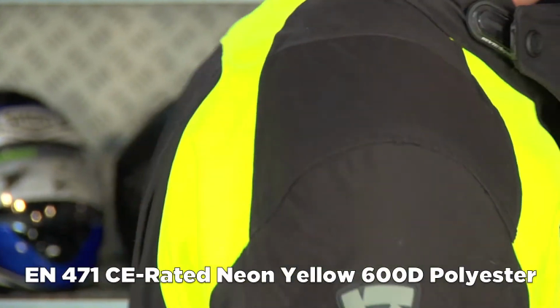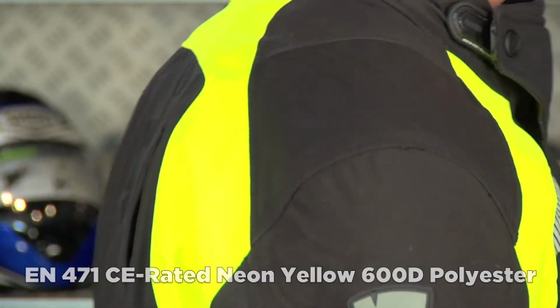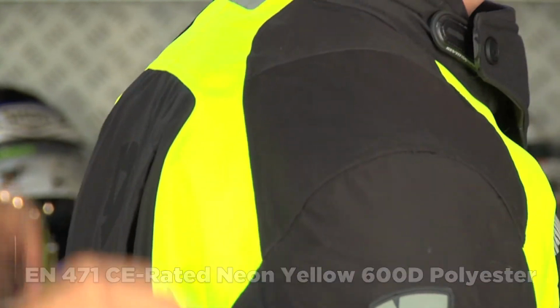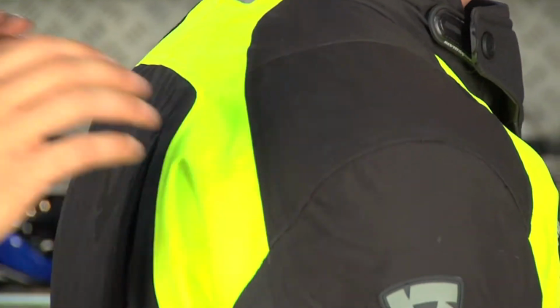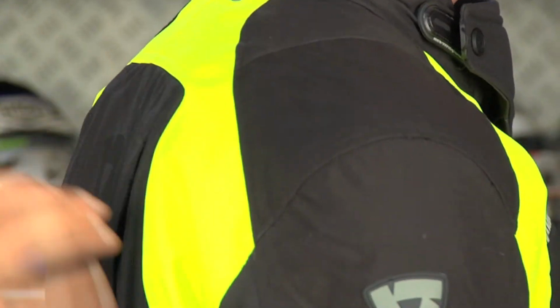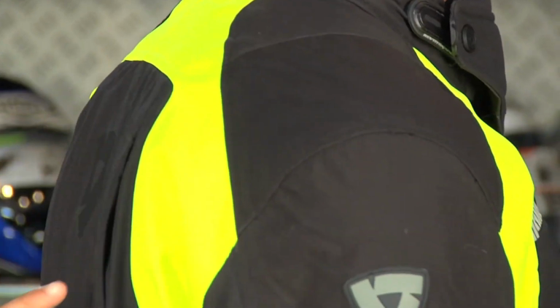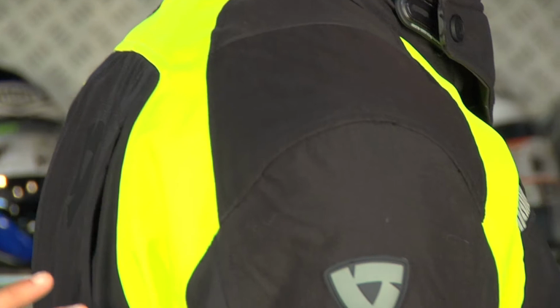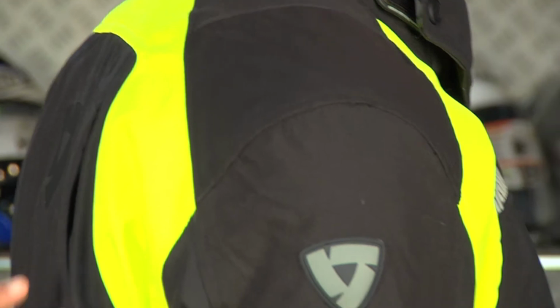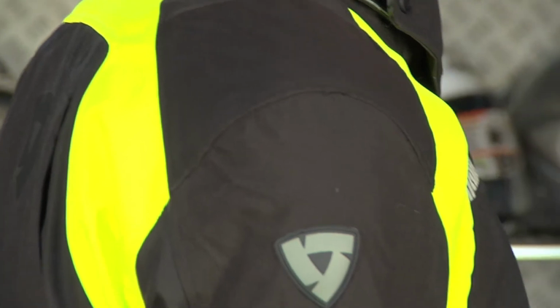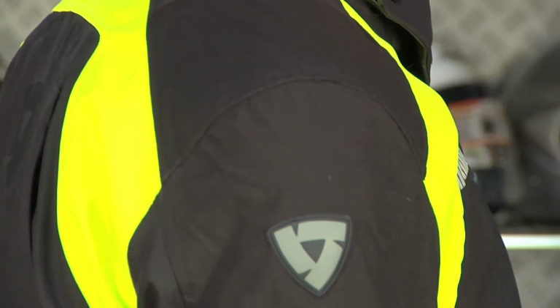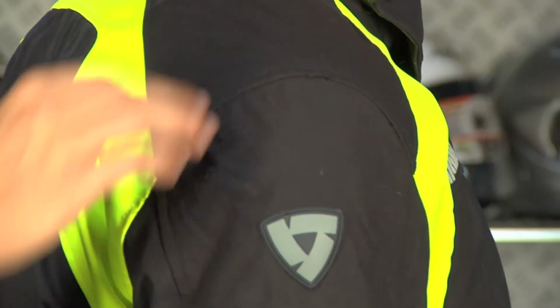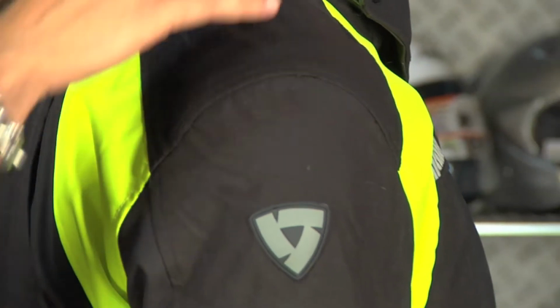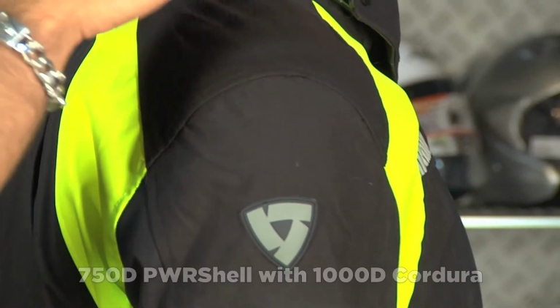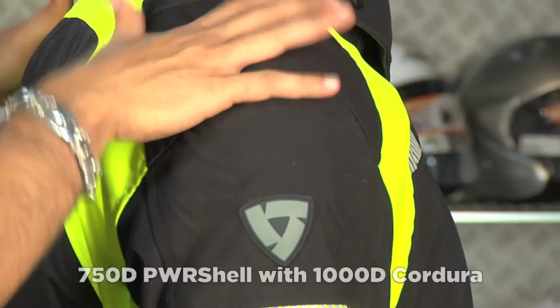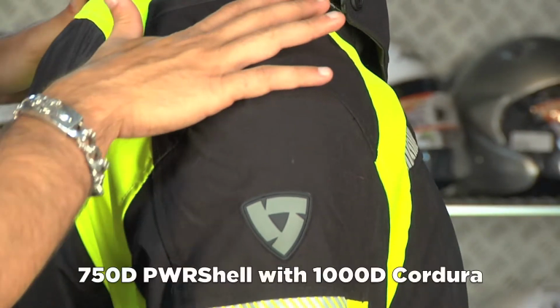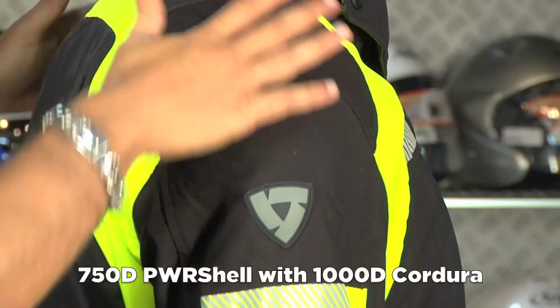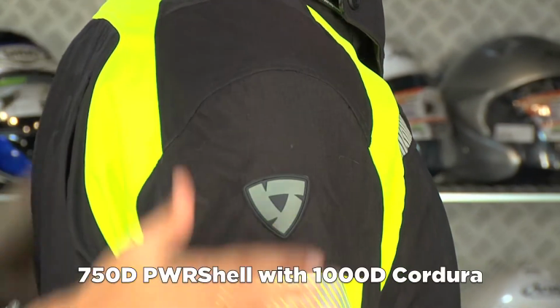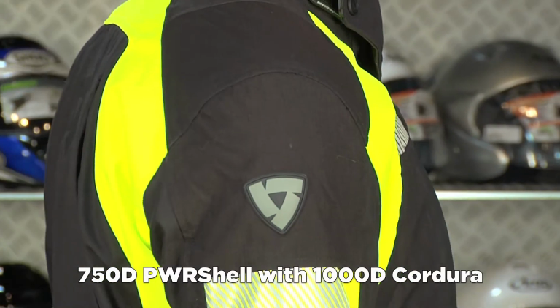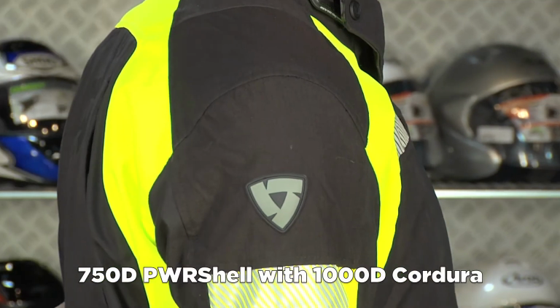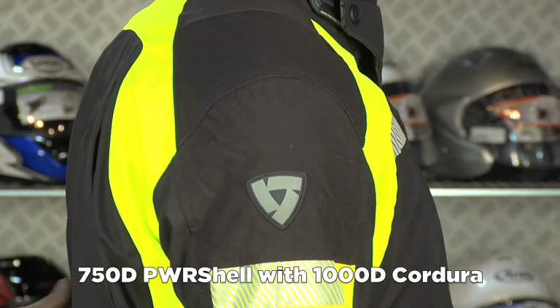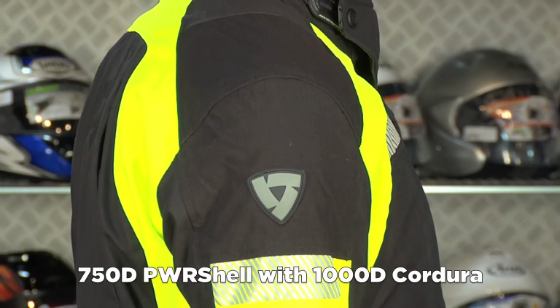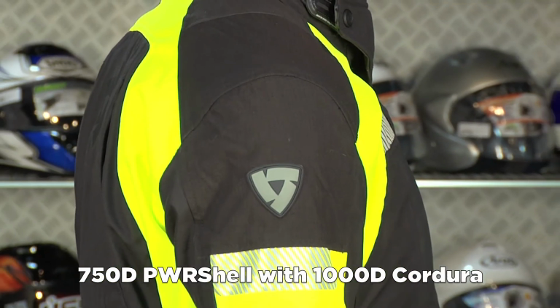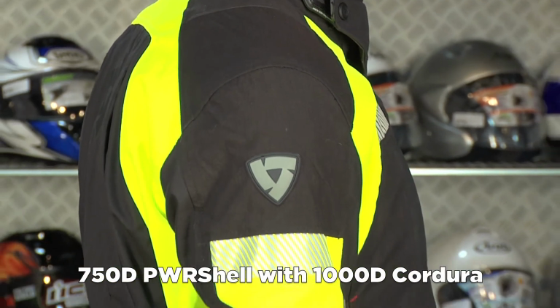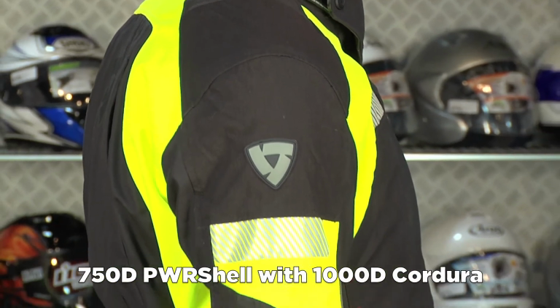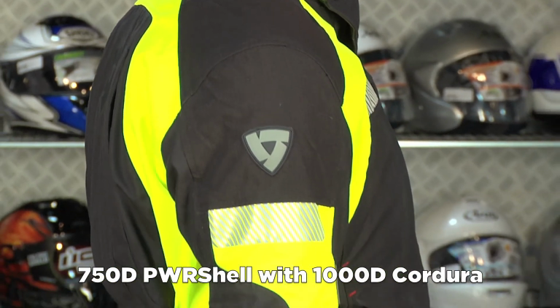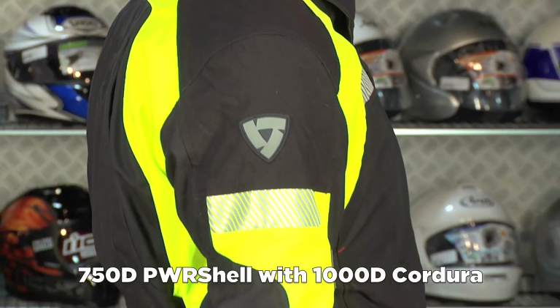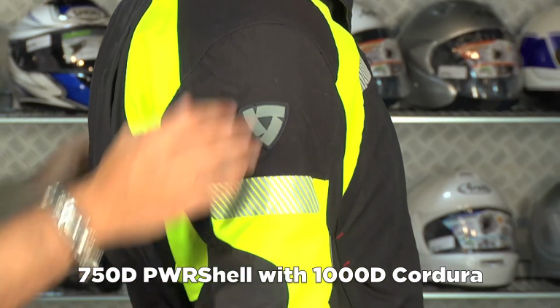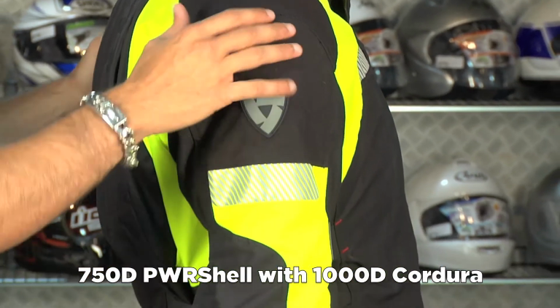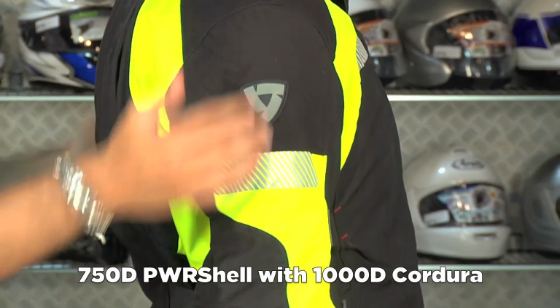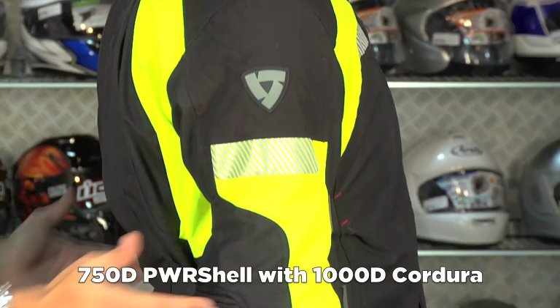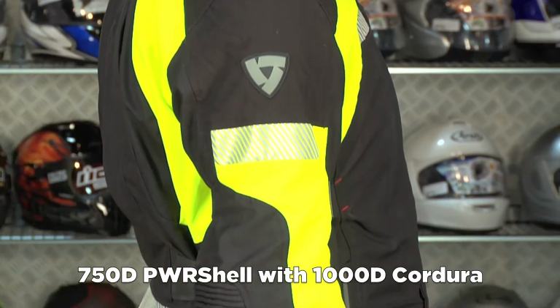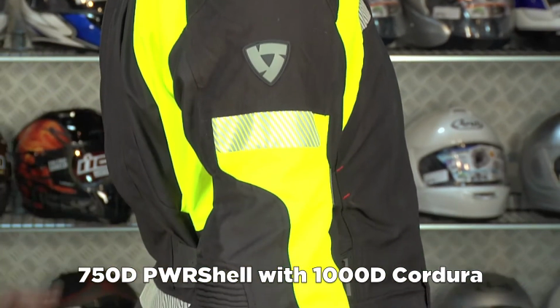You're still getting PowerShell 750D, 1000D Cordura in the impact areas, and Pro-Life Armor.